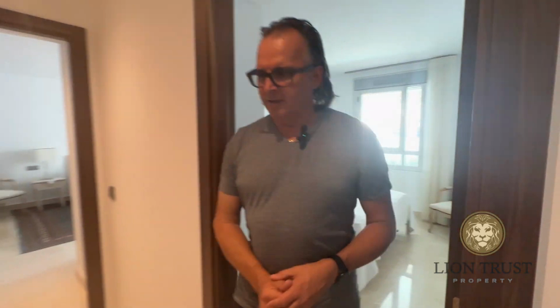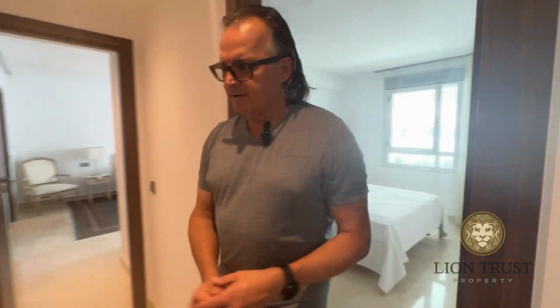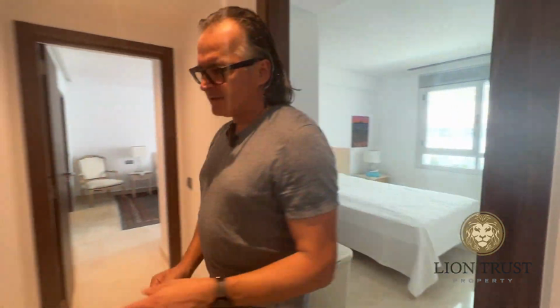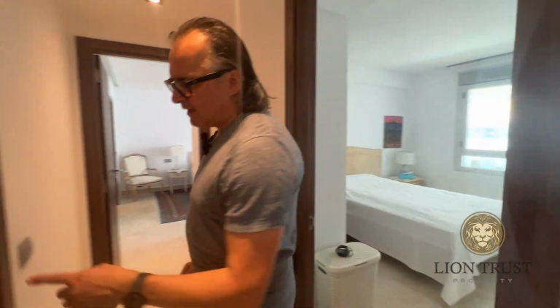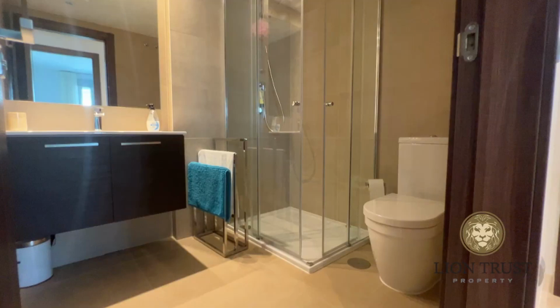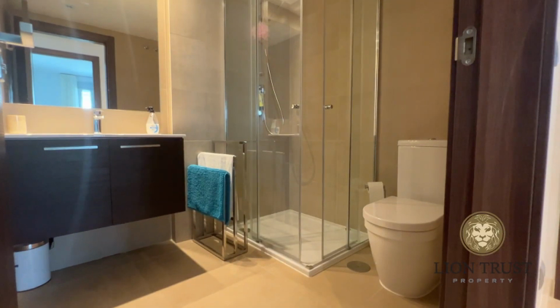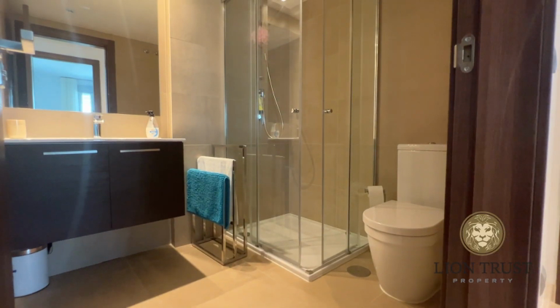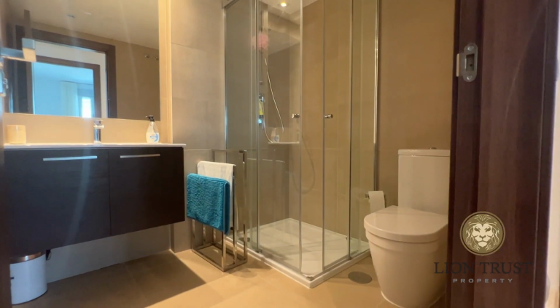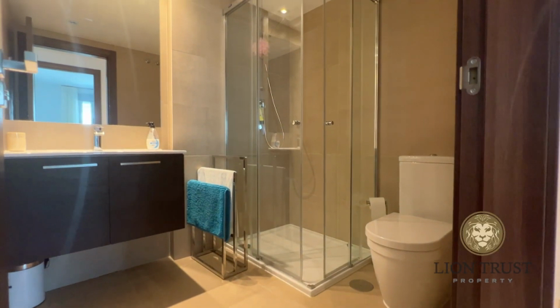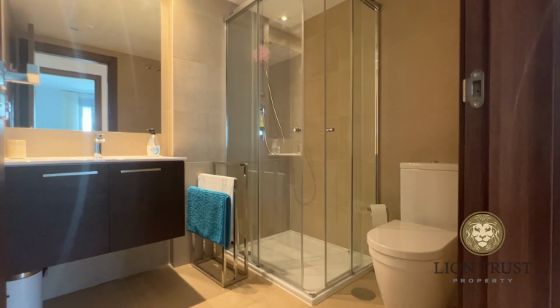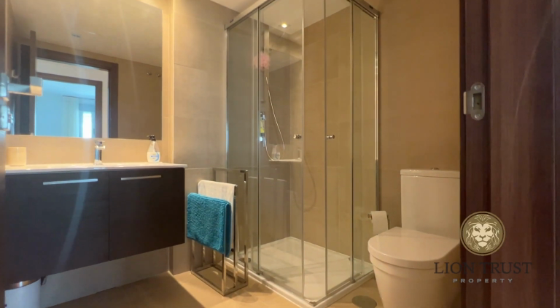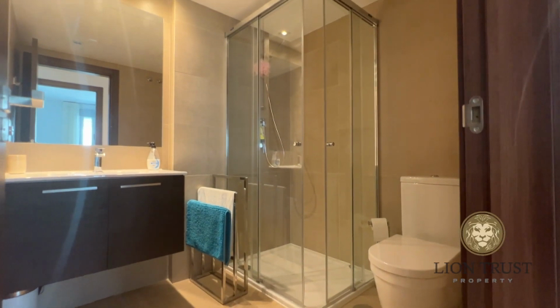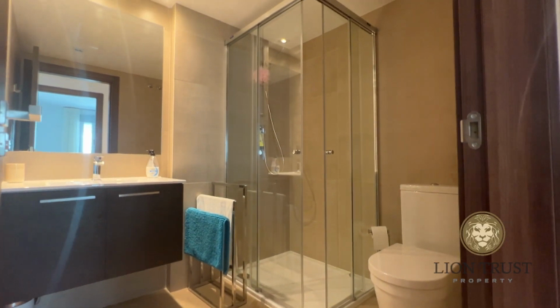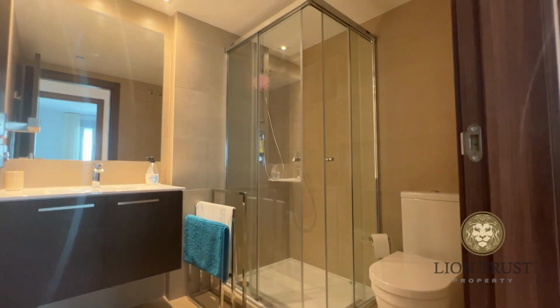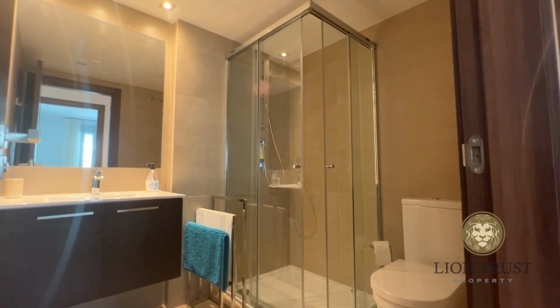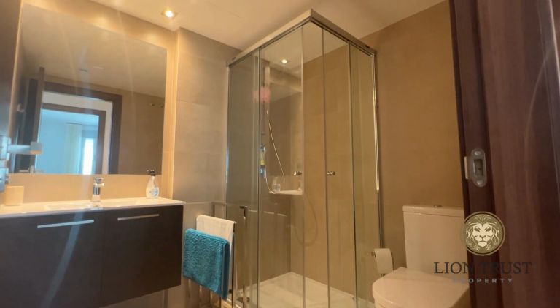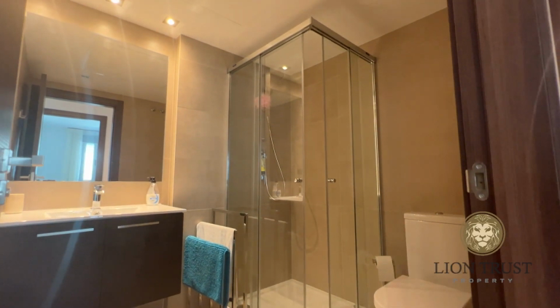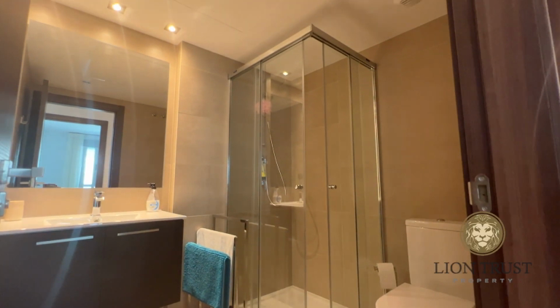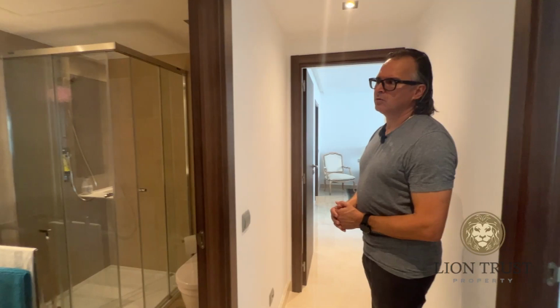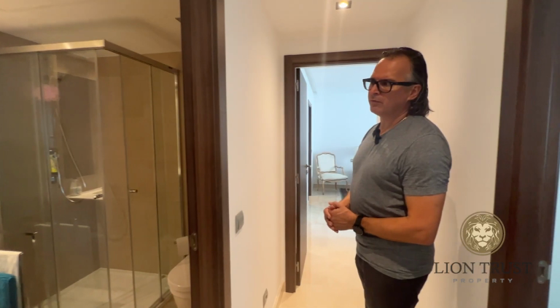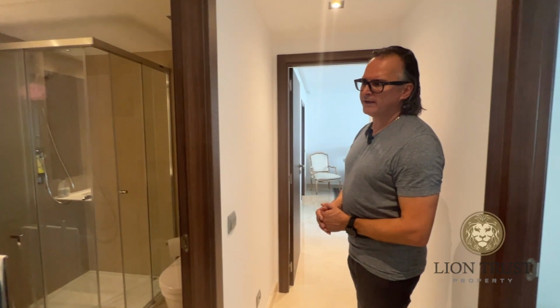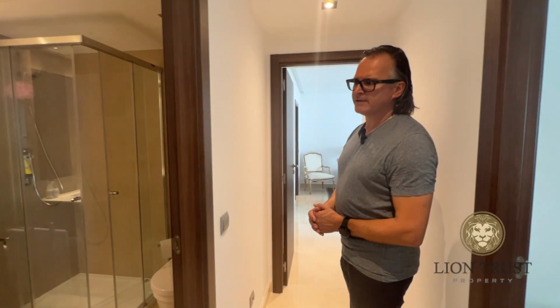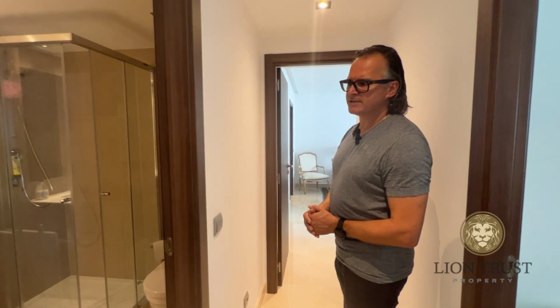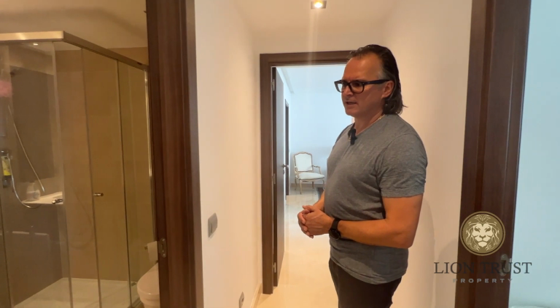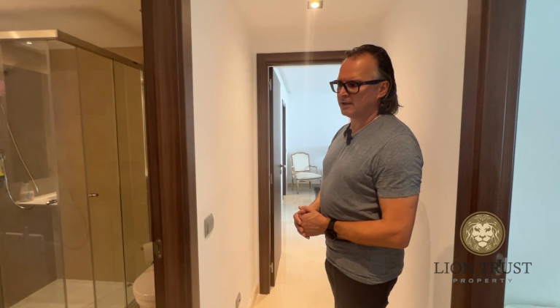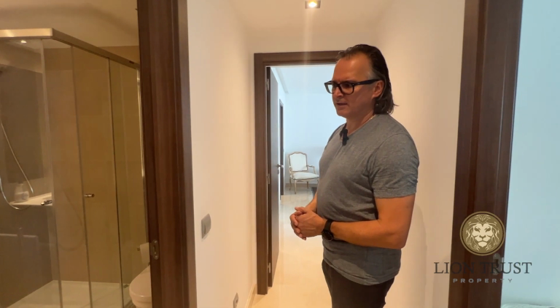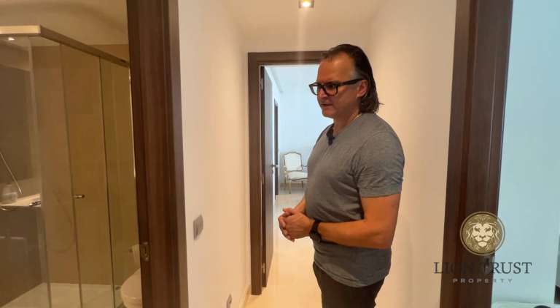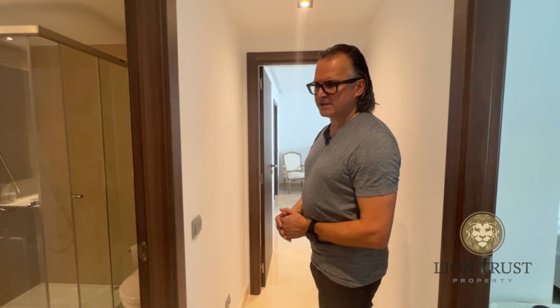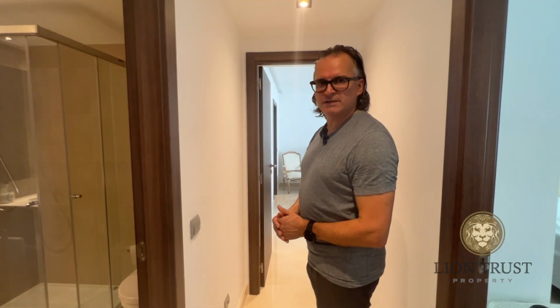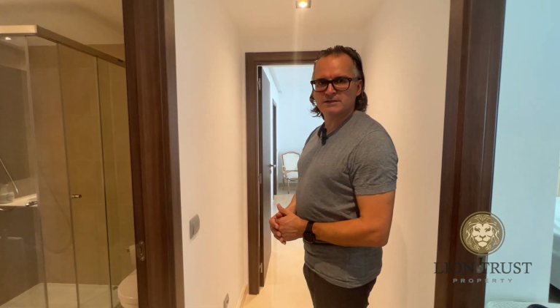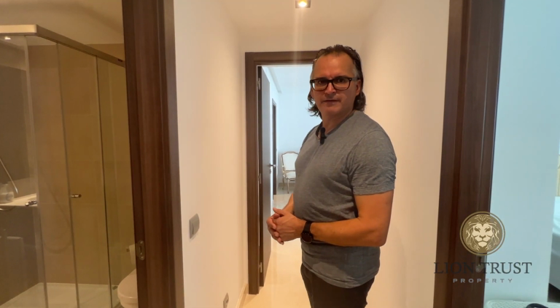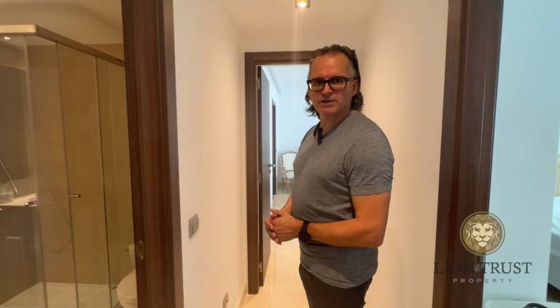This is the guest bathroom and shower room for that bedroom, with all really nice fittings and fixtures.